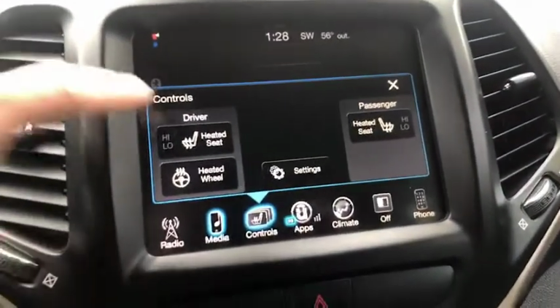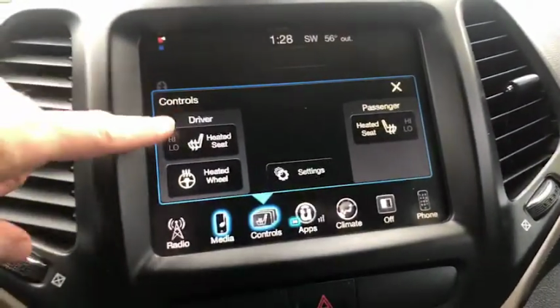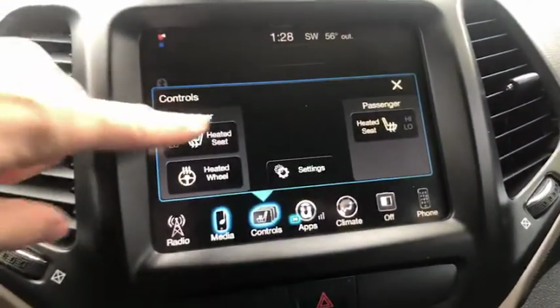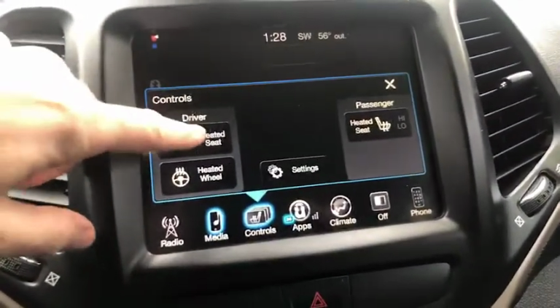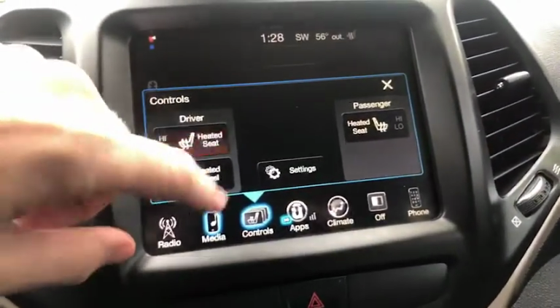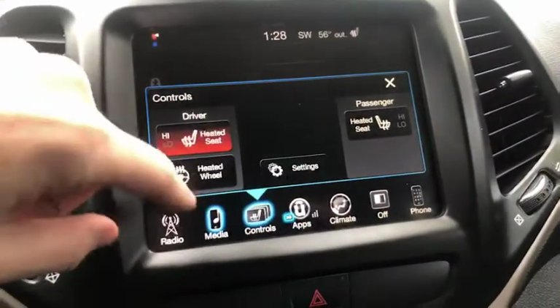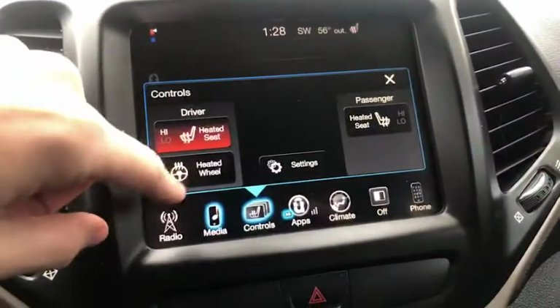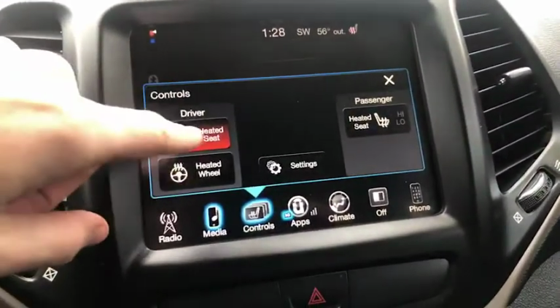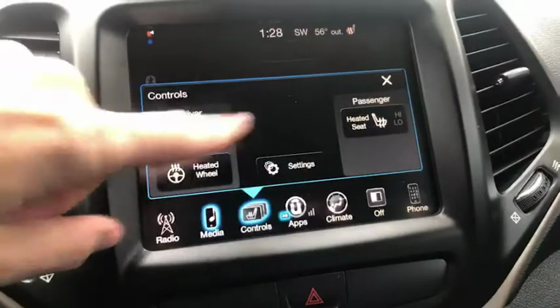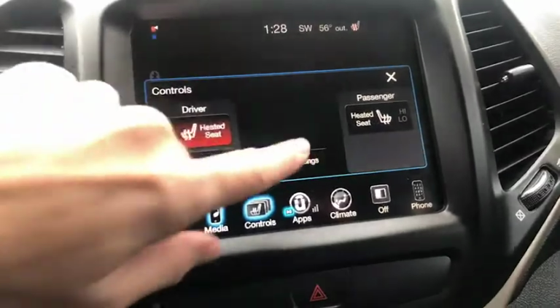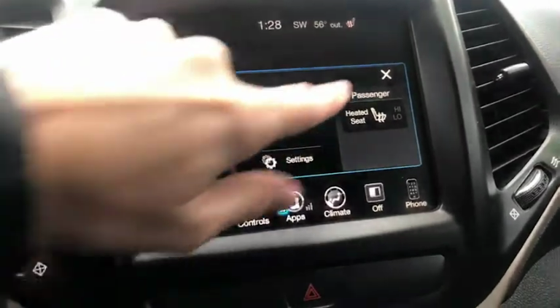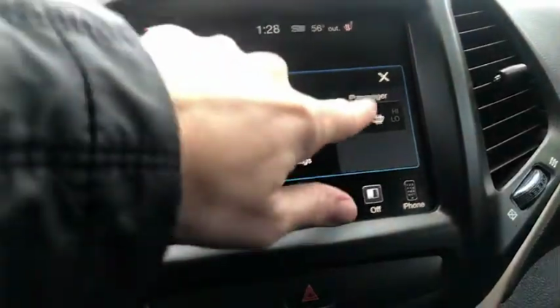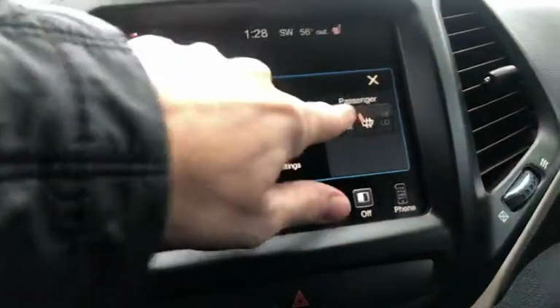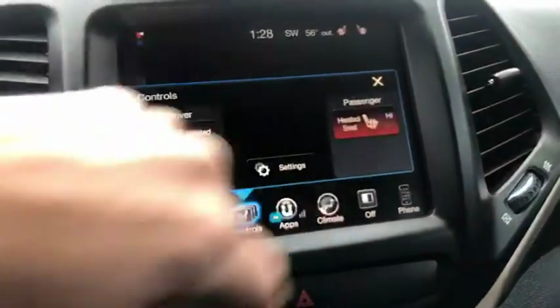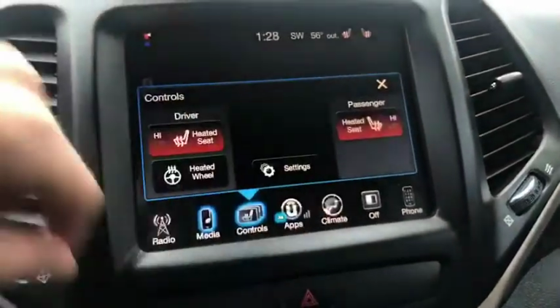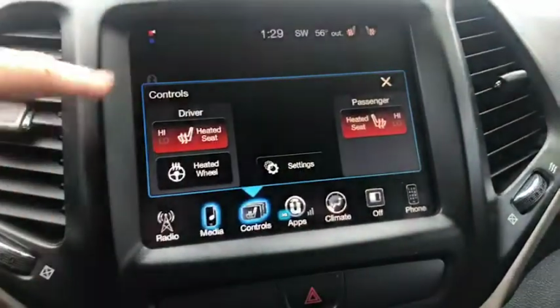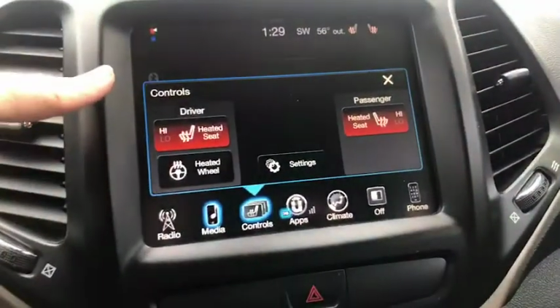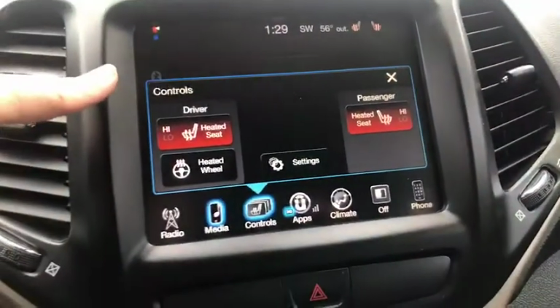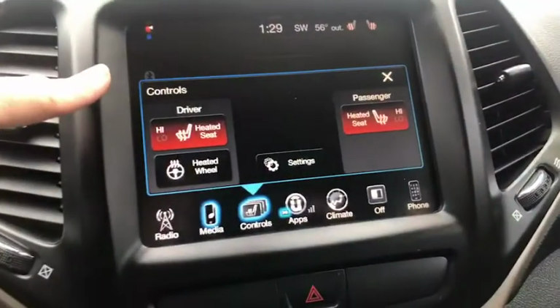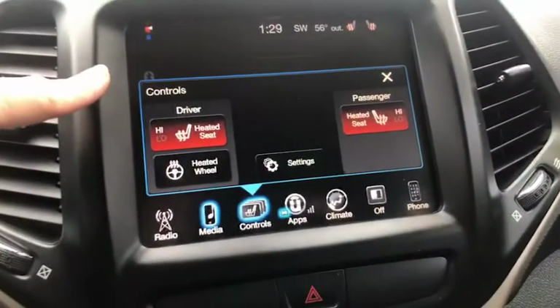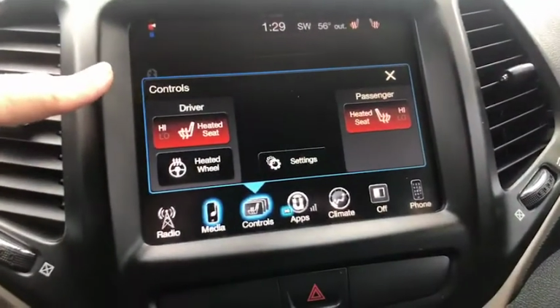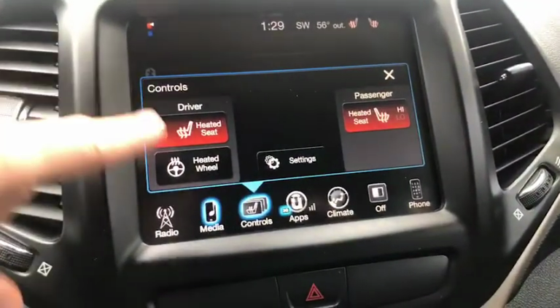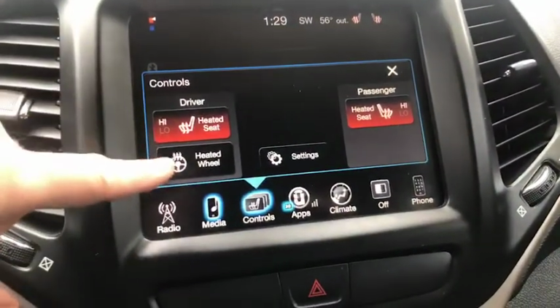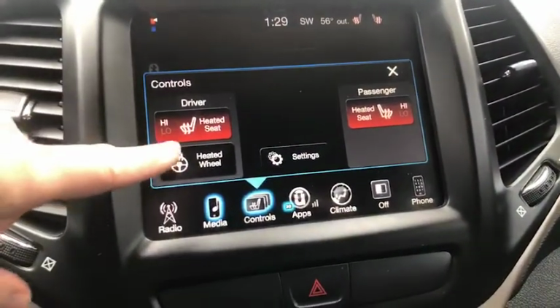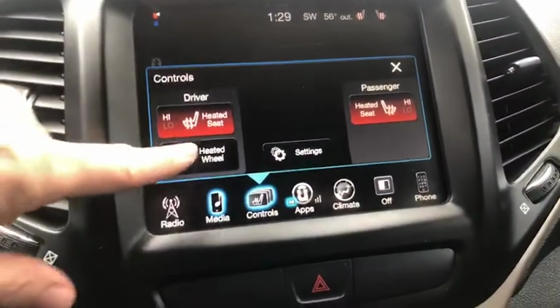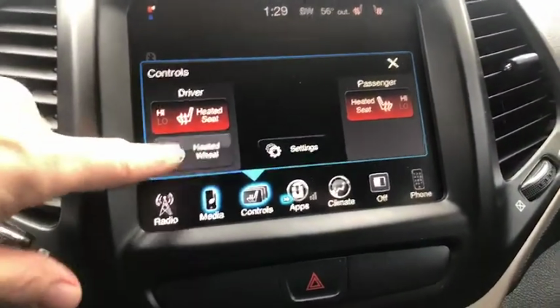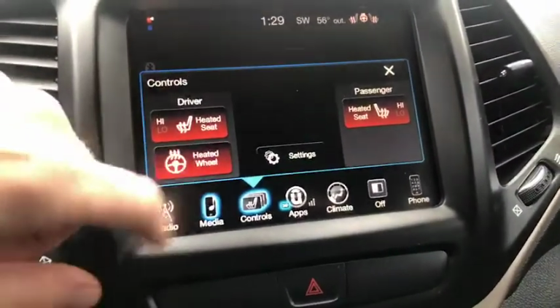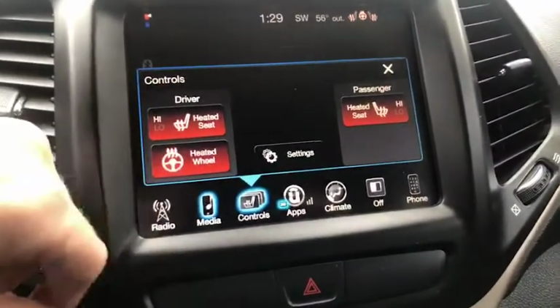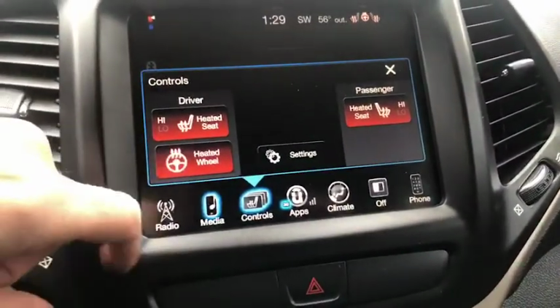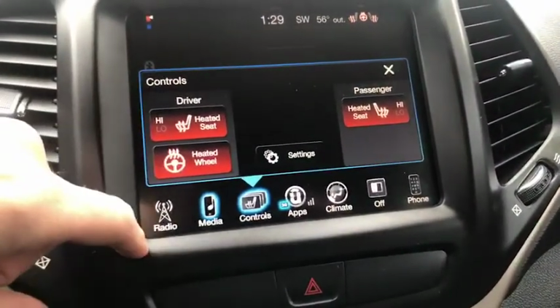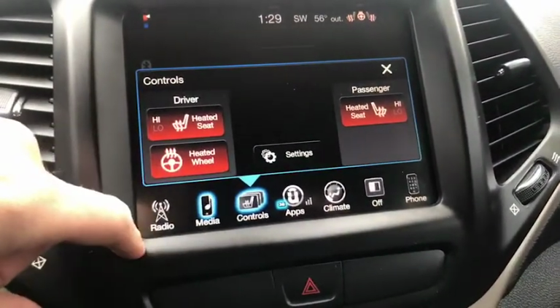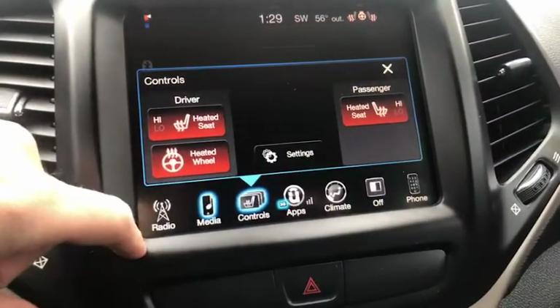You've got your heated seat with high and low settings for both driver and passenger, as well as a heated steering wheel.